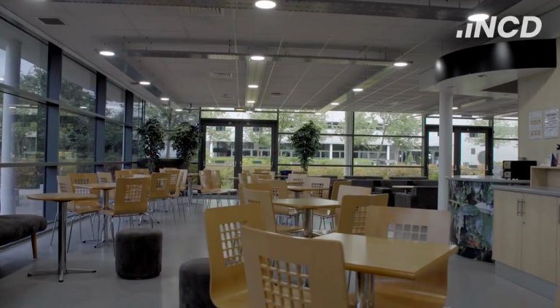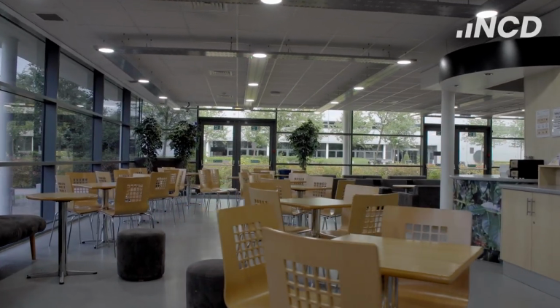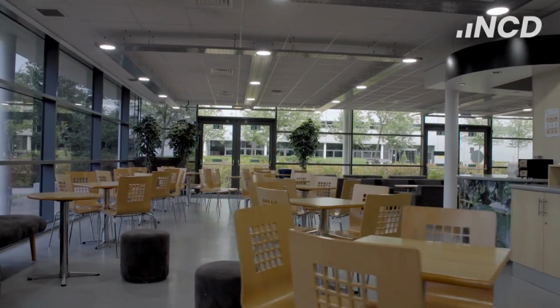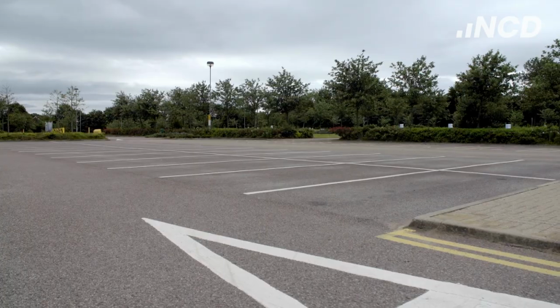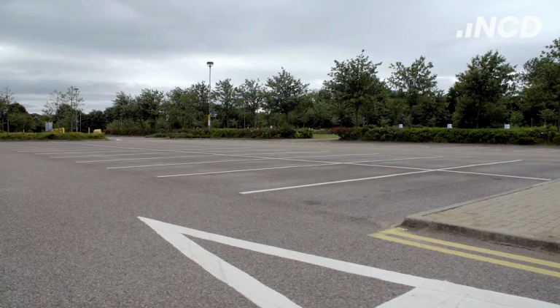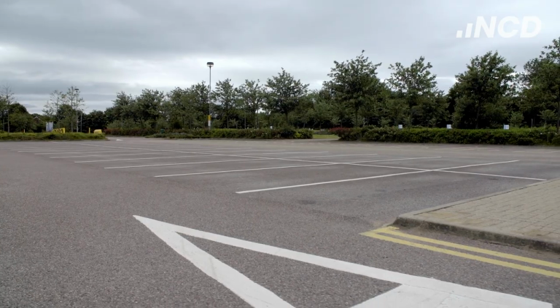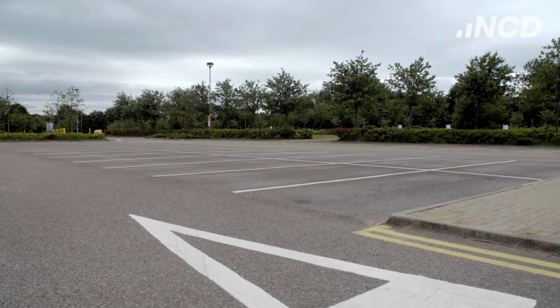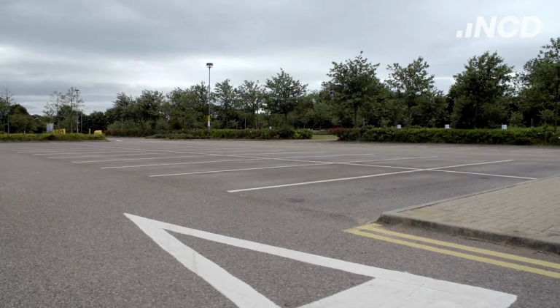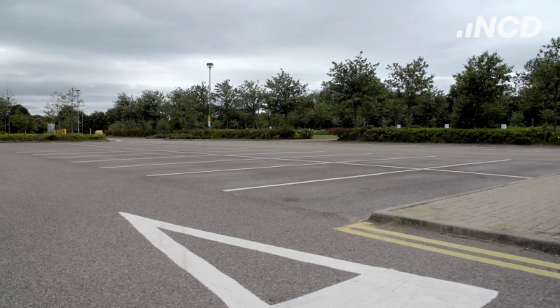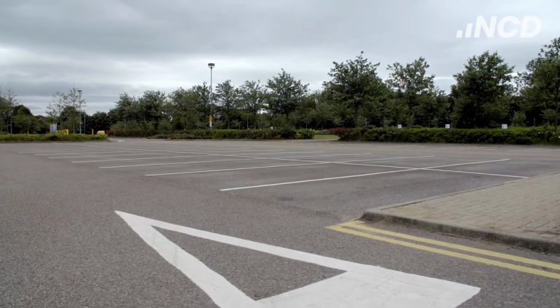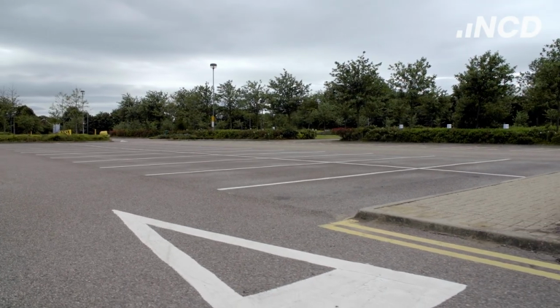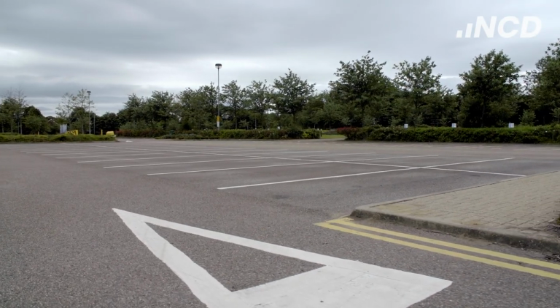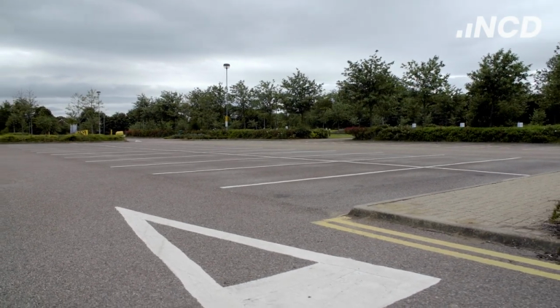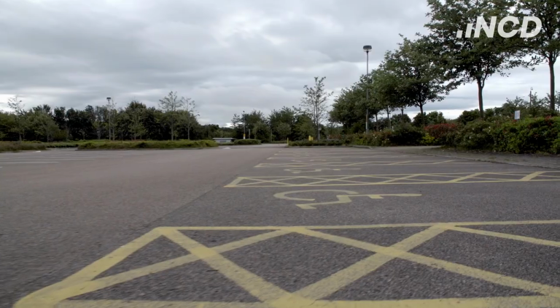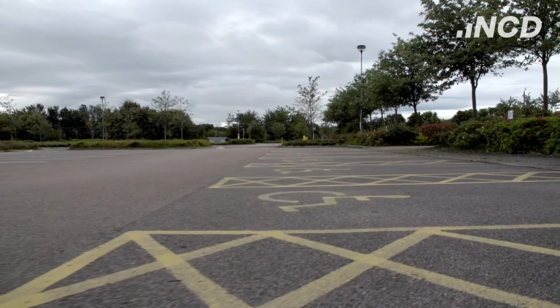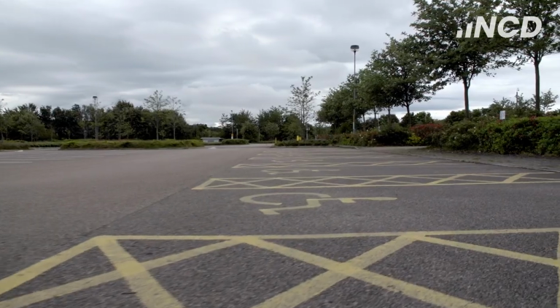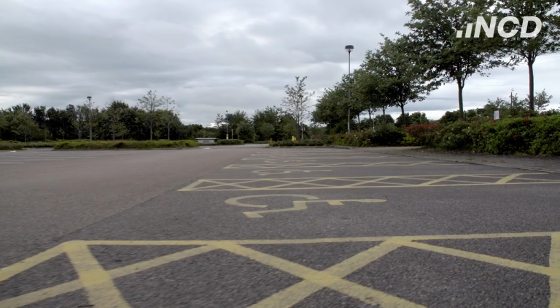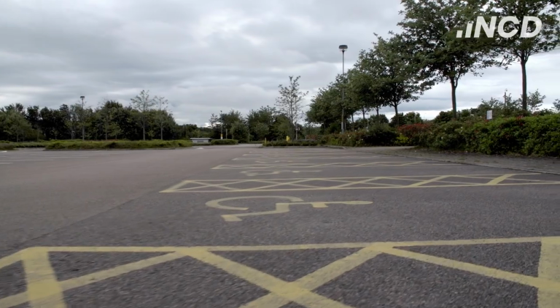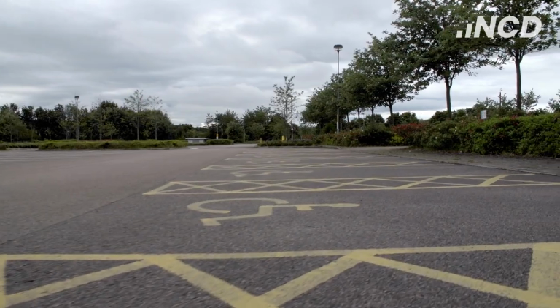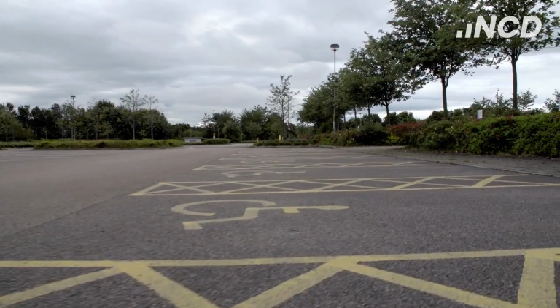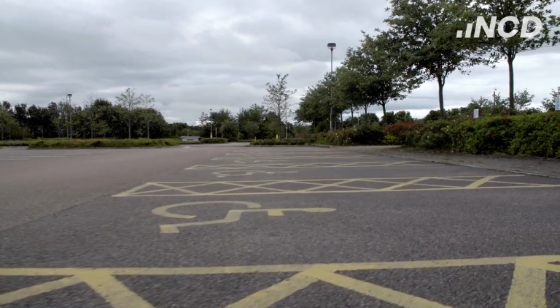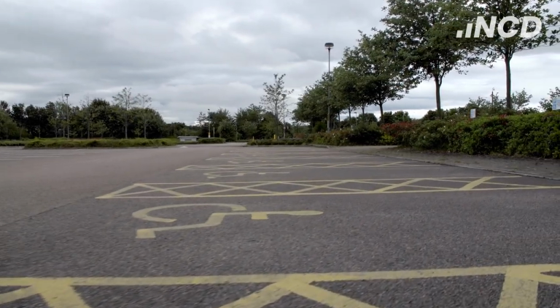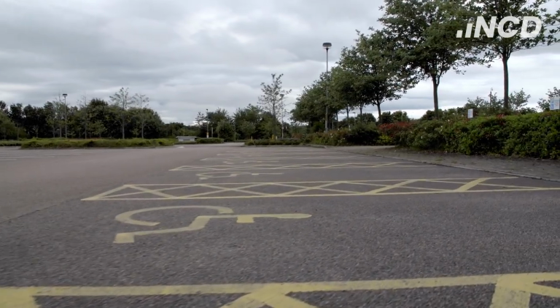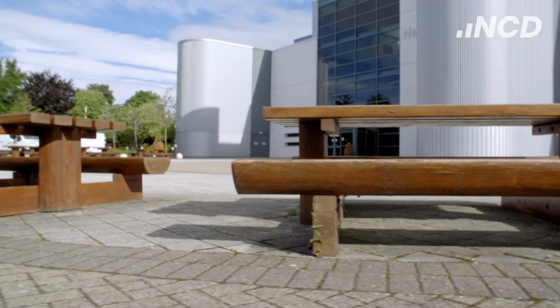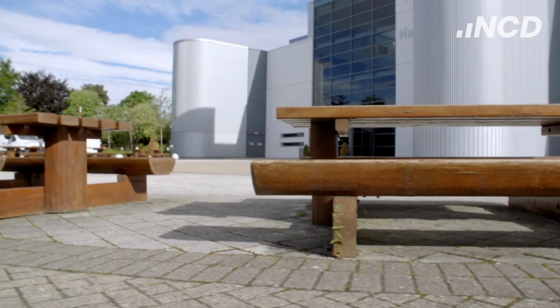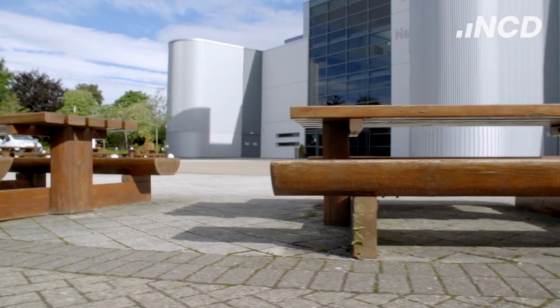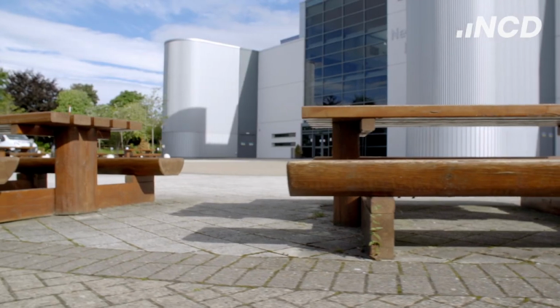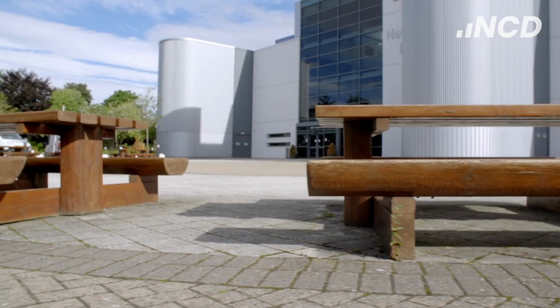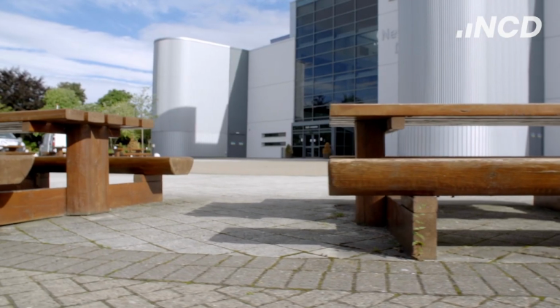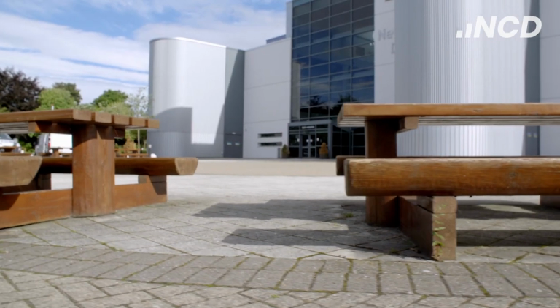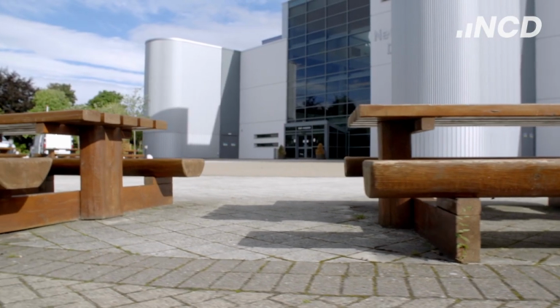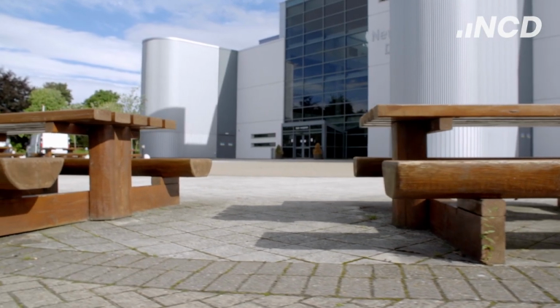Our big open campus offers free on-site parking, as well as space outside to enjoy lunch or just relax.